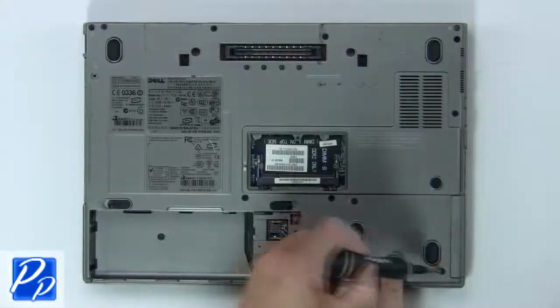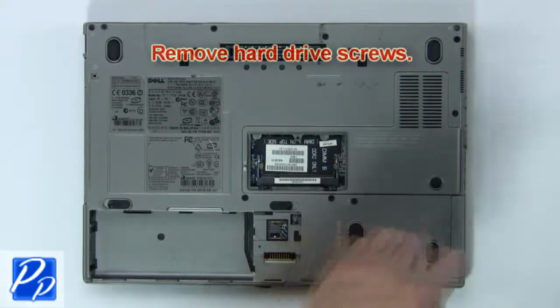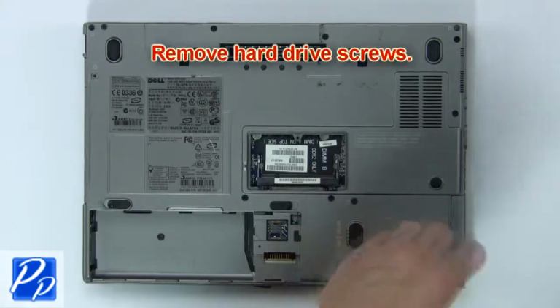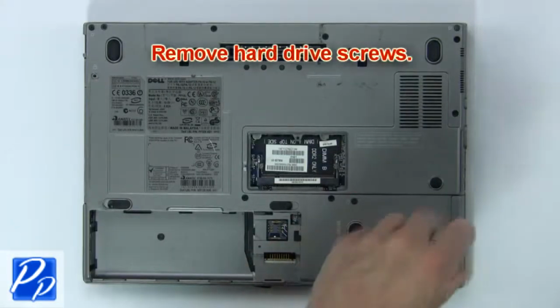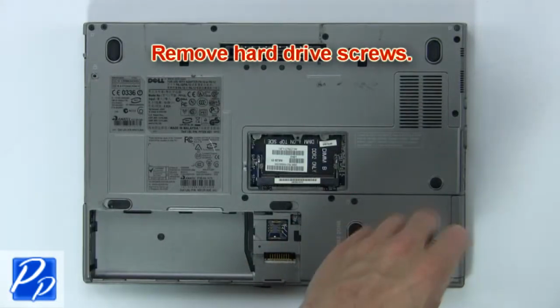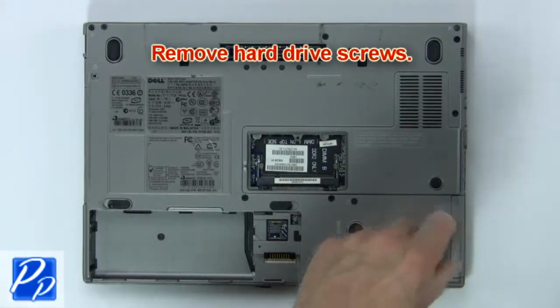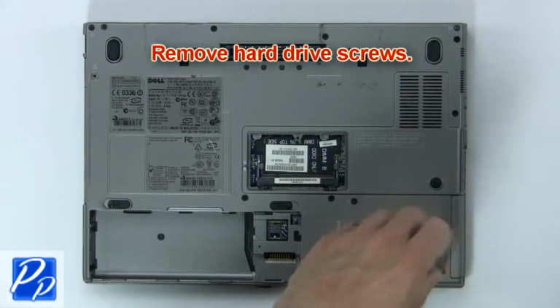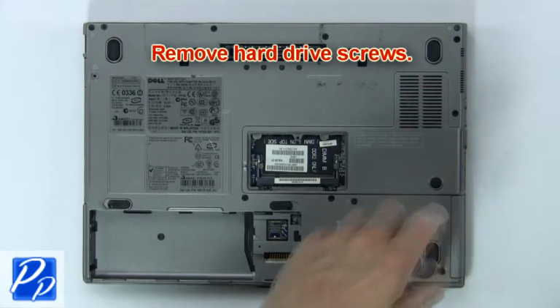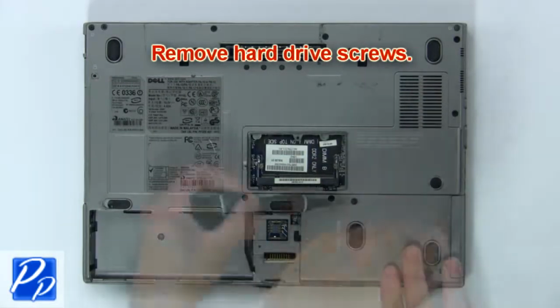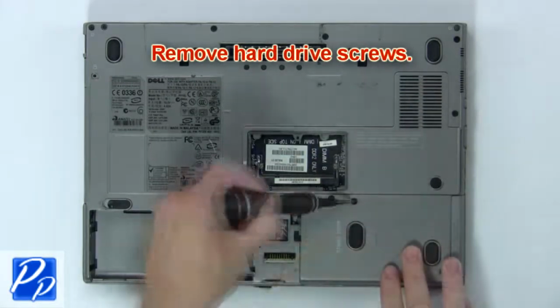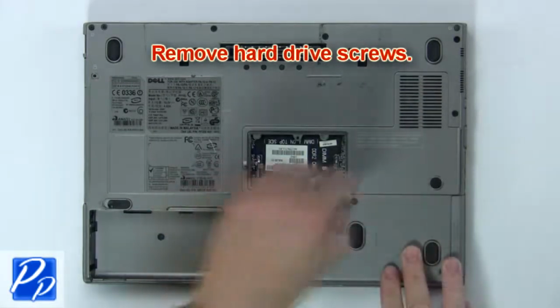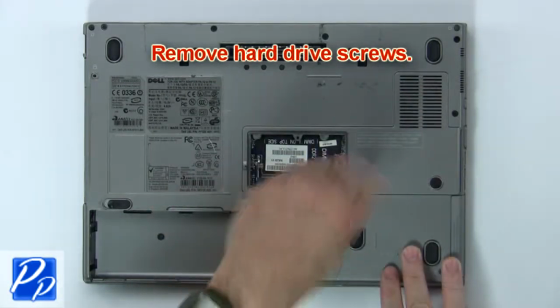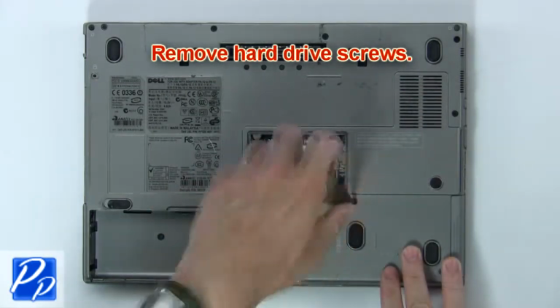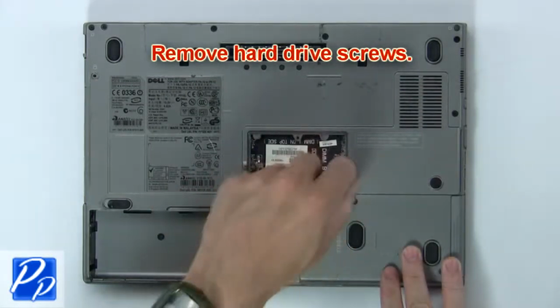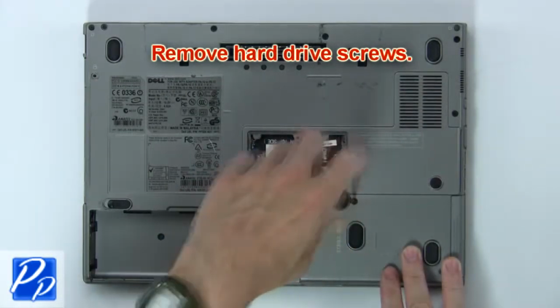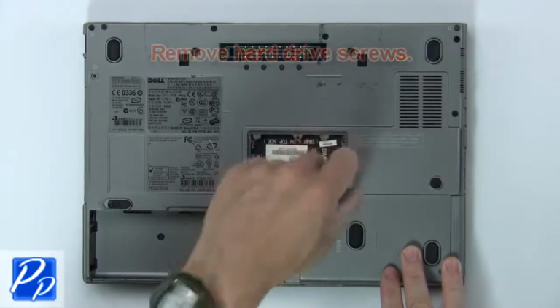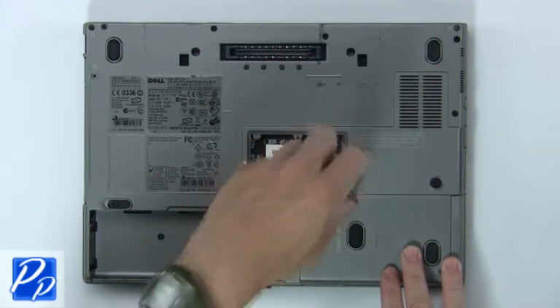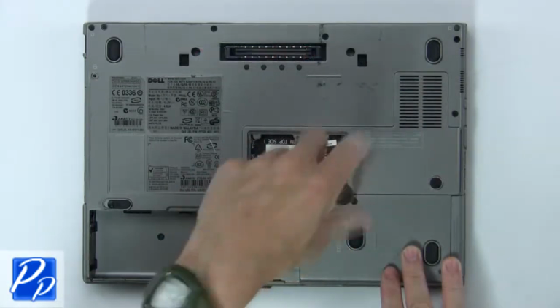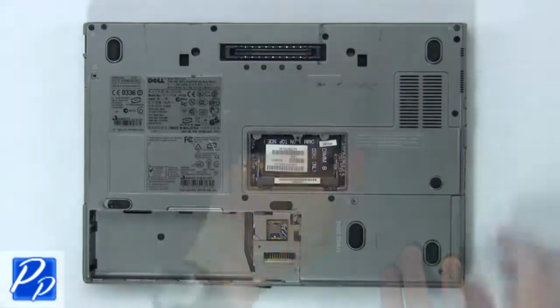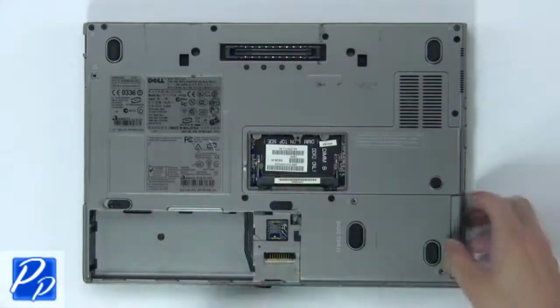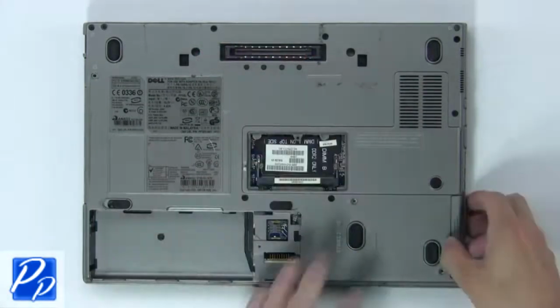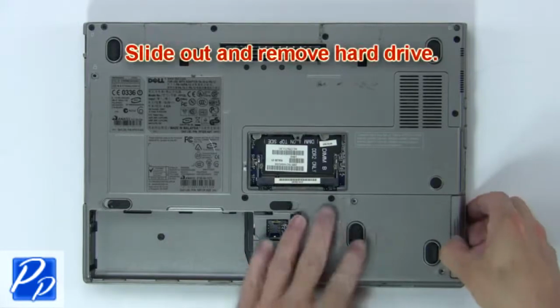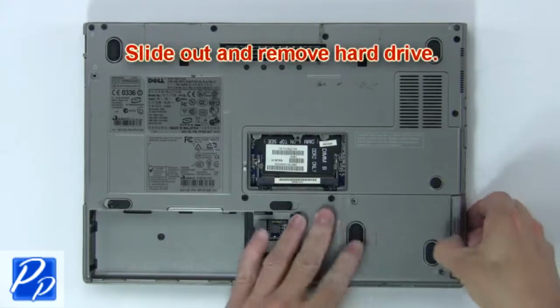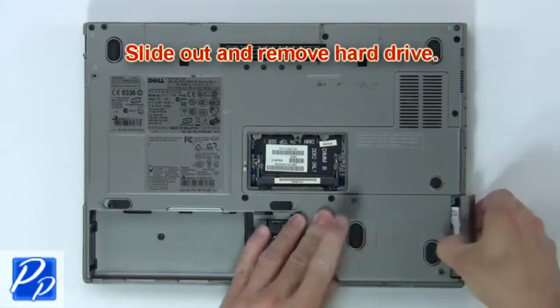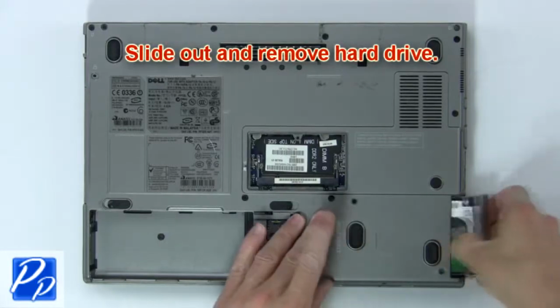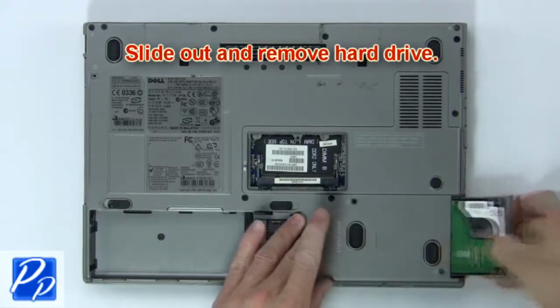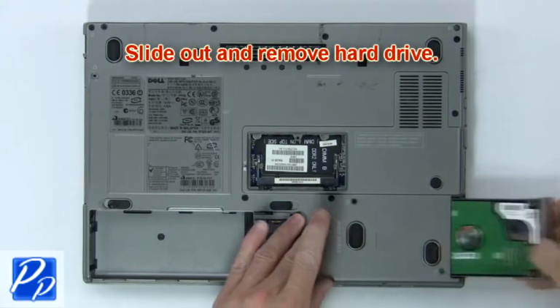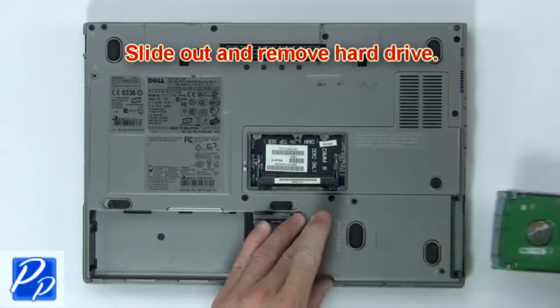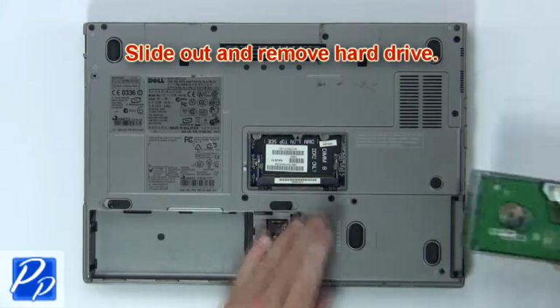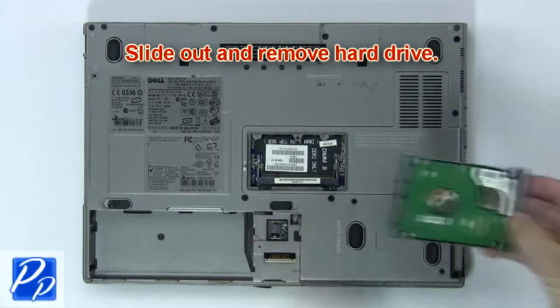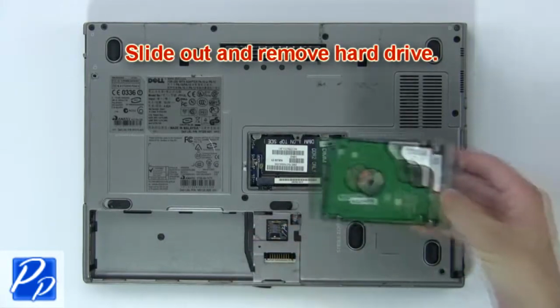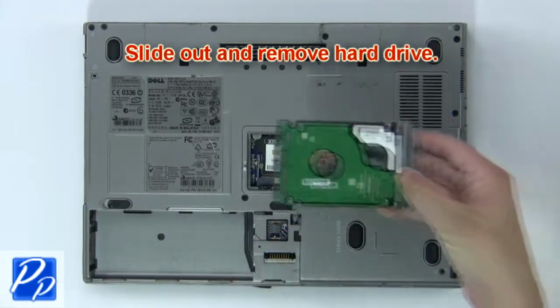Now remove hard drive screws. Then slide out and remove hard drive.